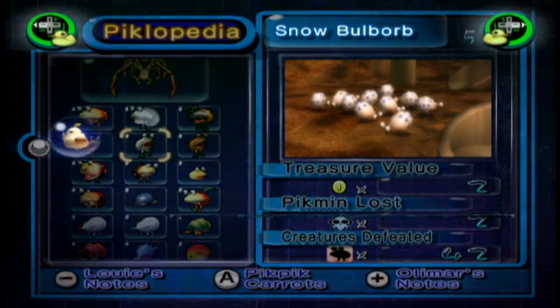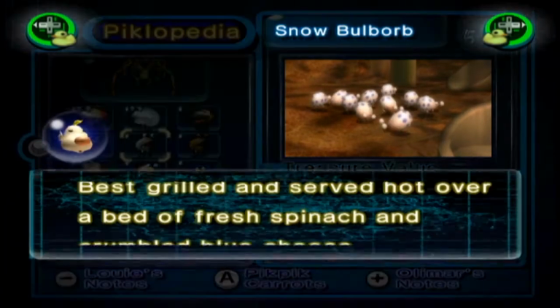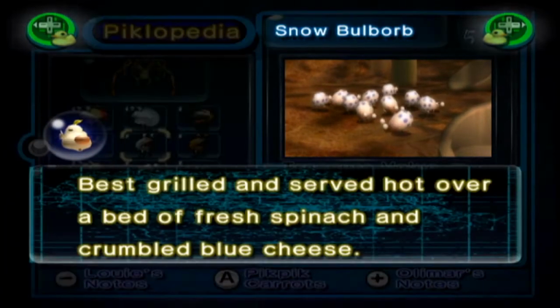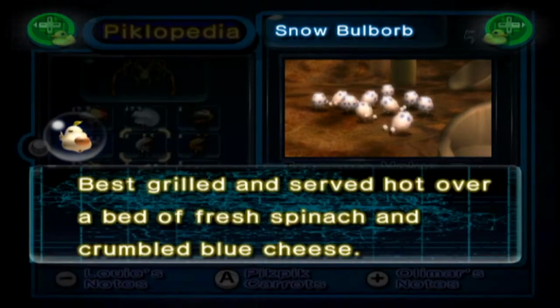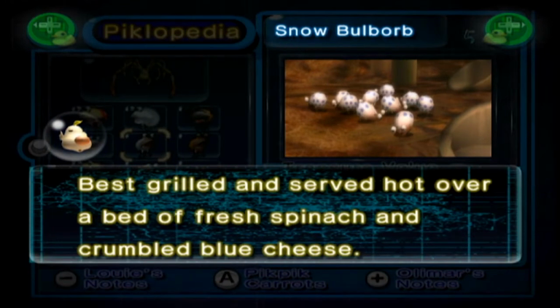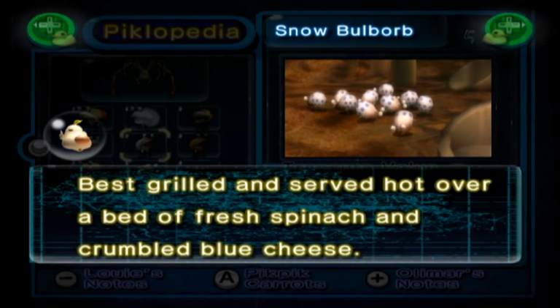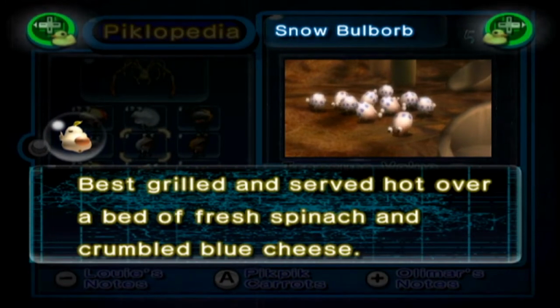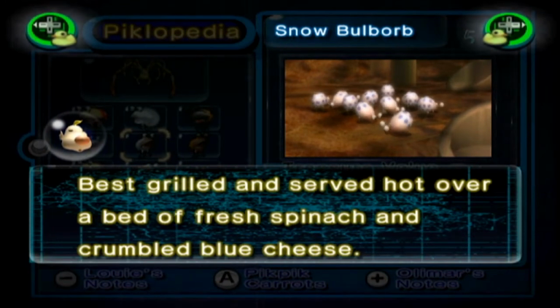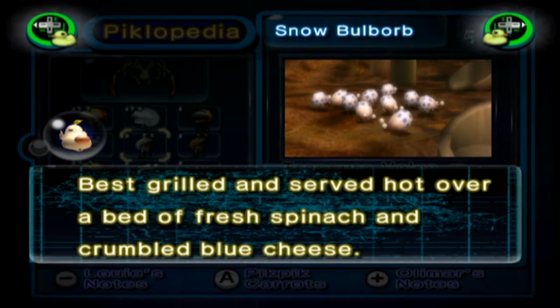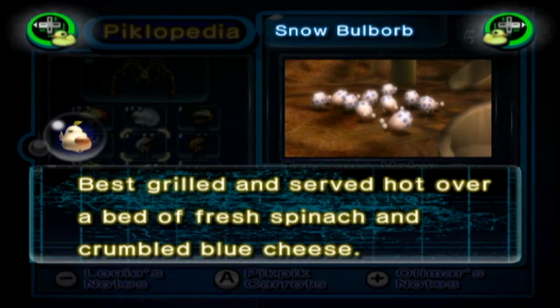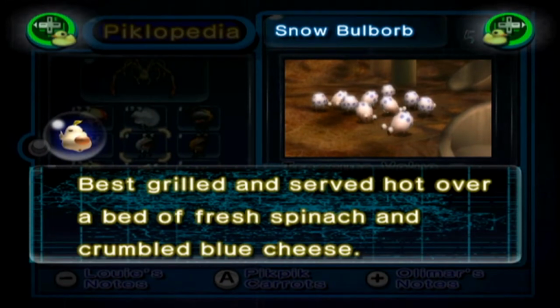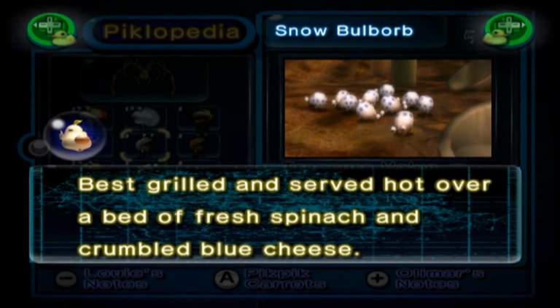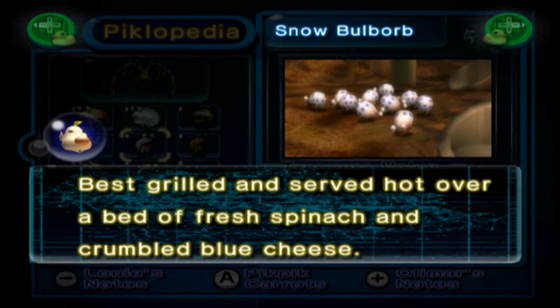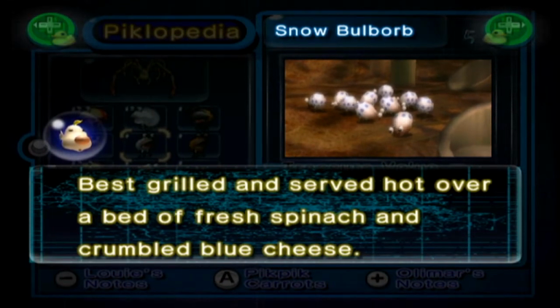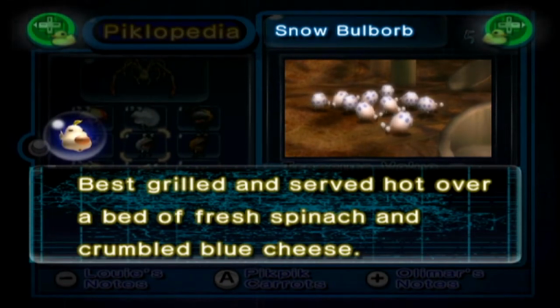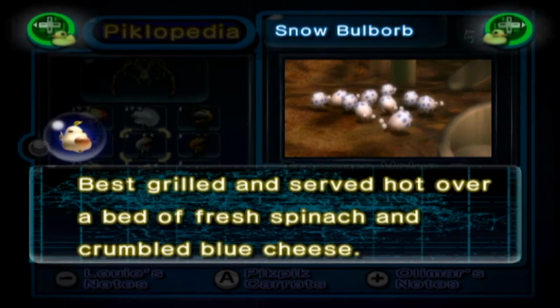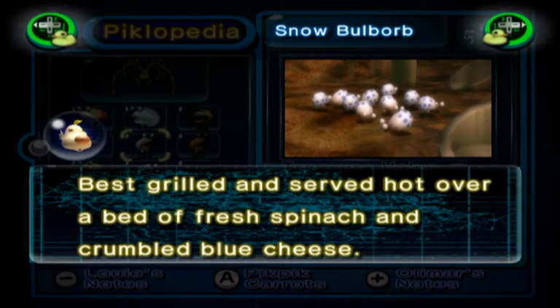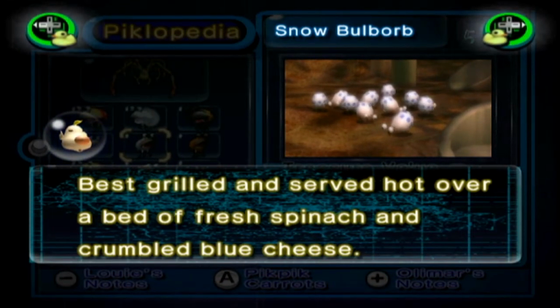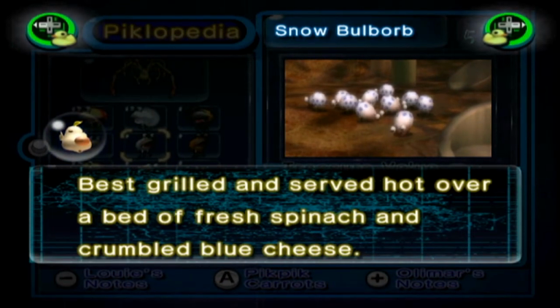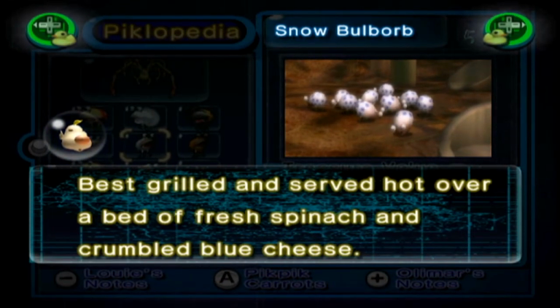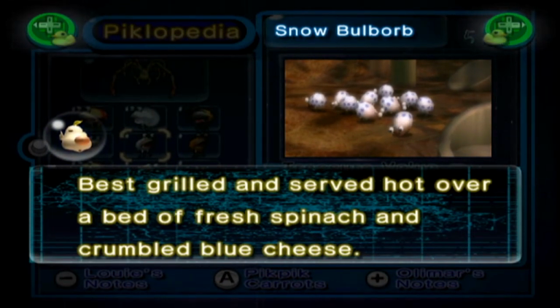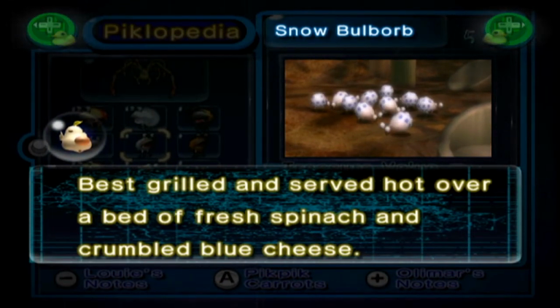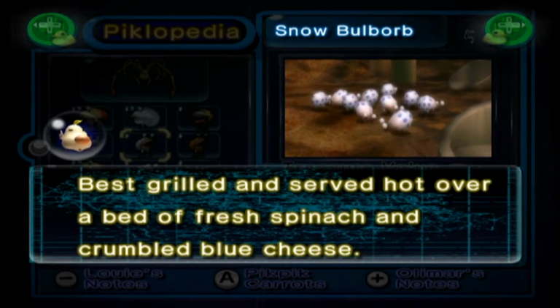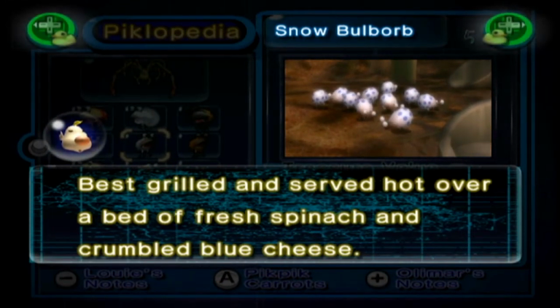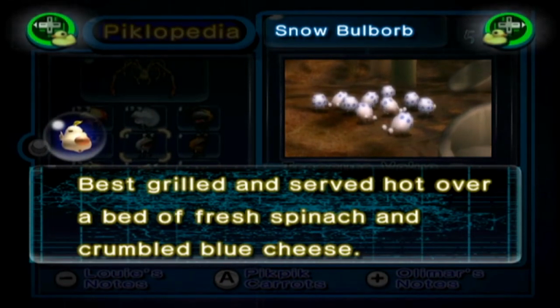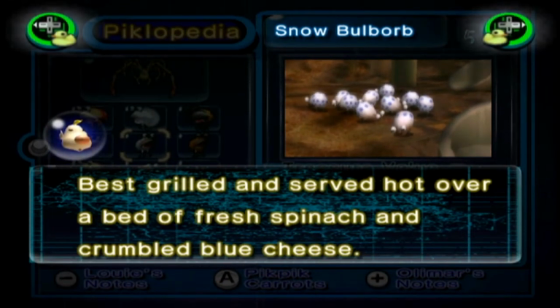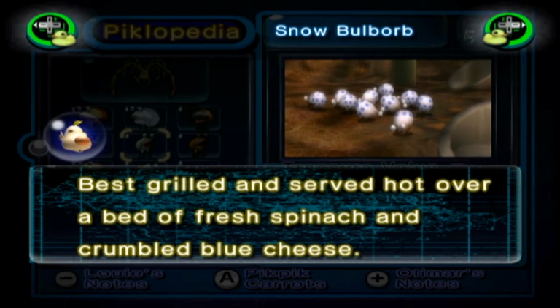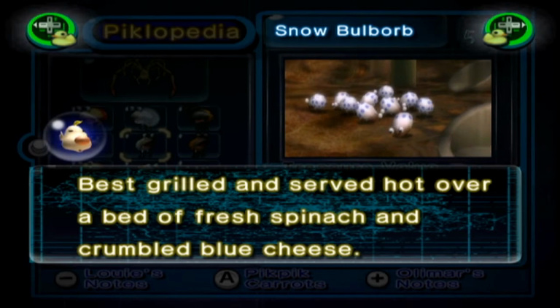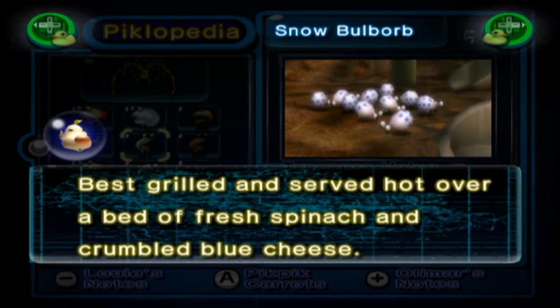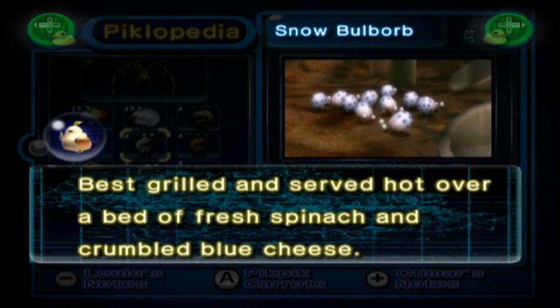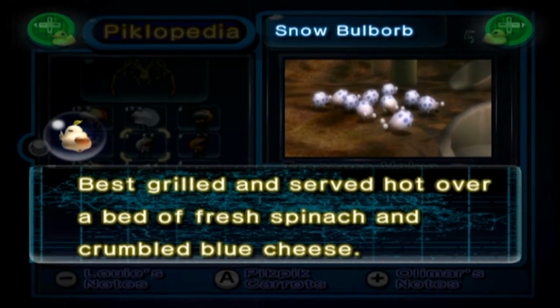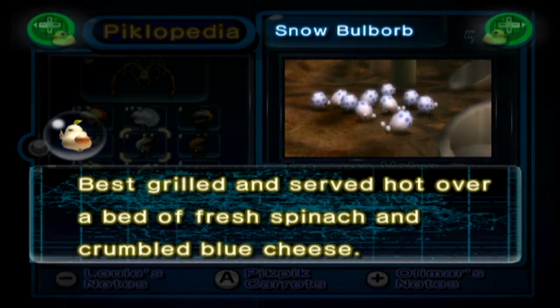Snow Bulborb: best grilled and served hot over a bed of fresh spinach and crumbled blue cheese. That works well, weirdly. You can do that with pigeon.